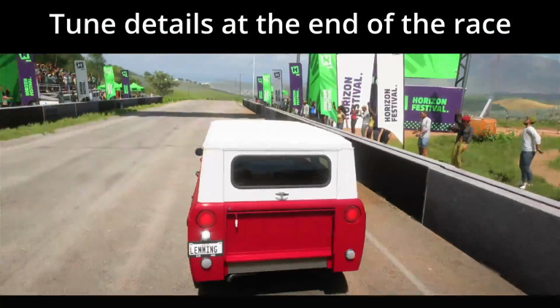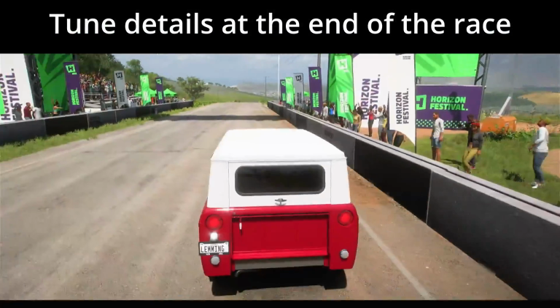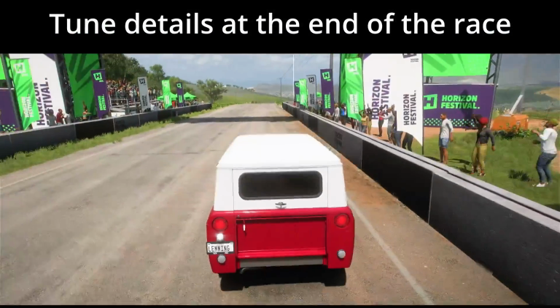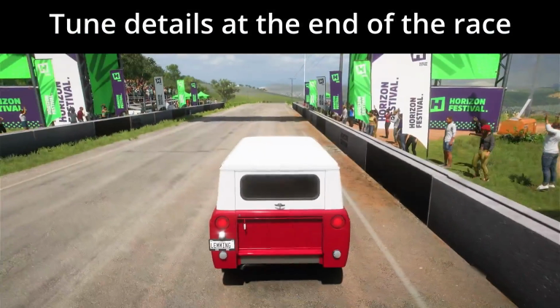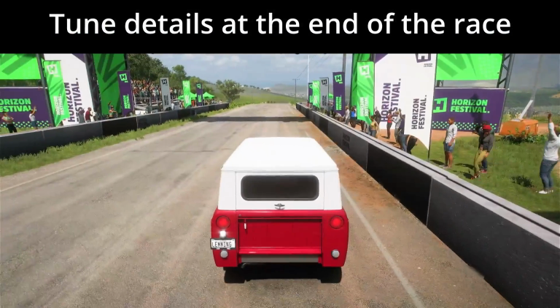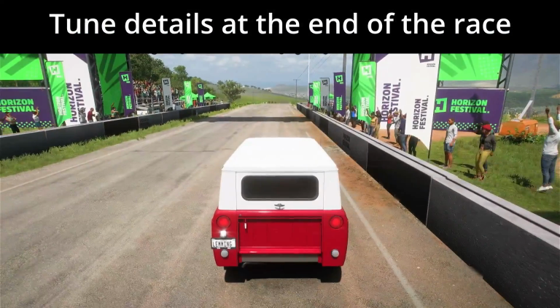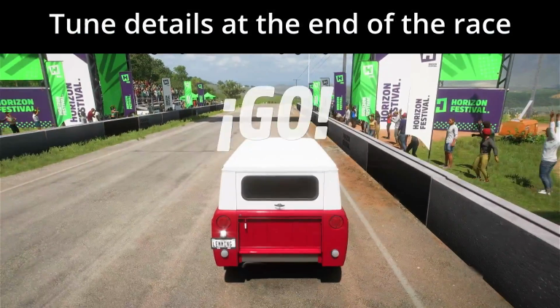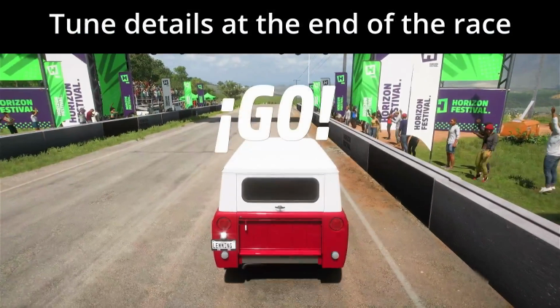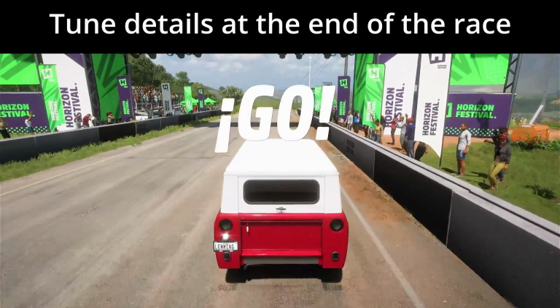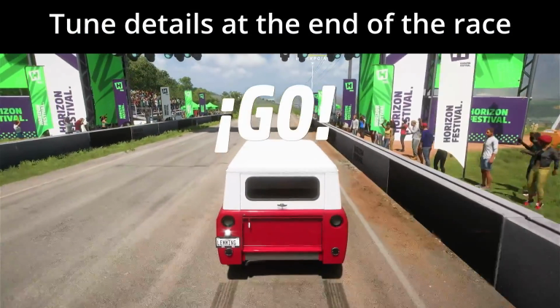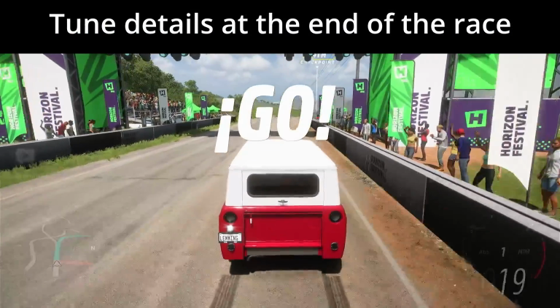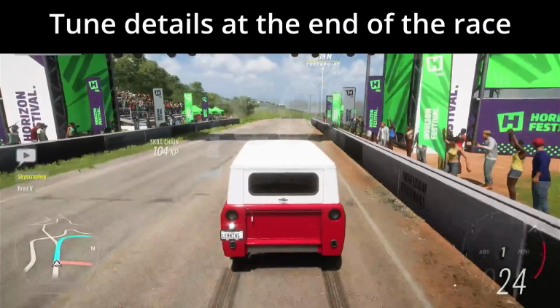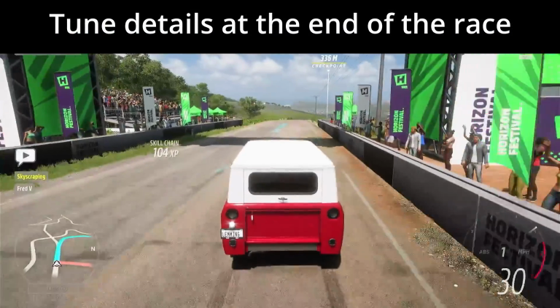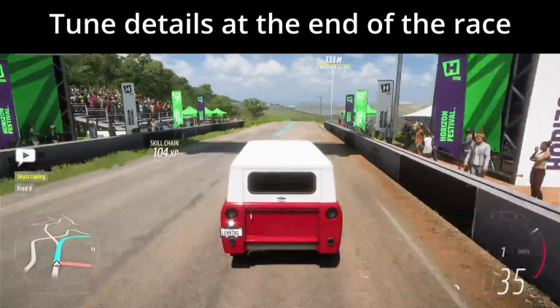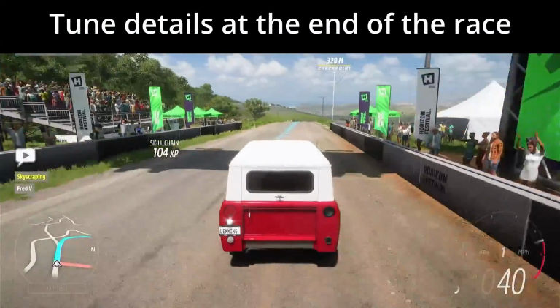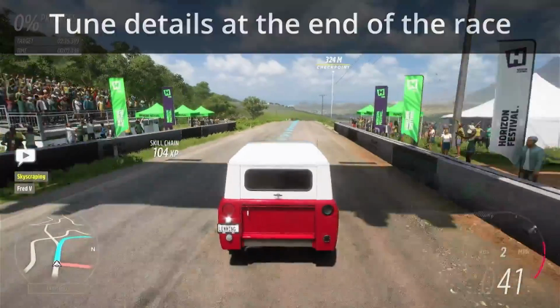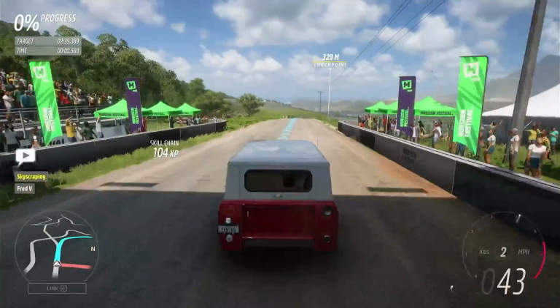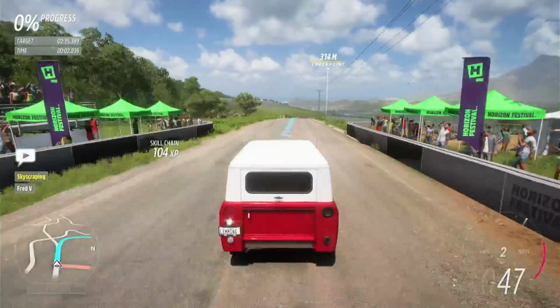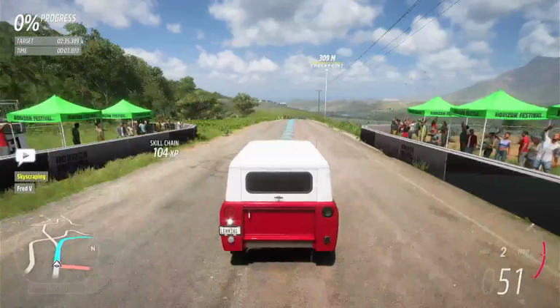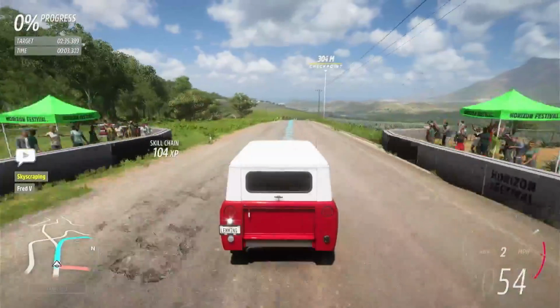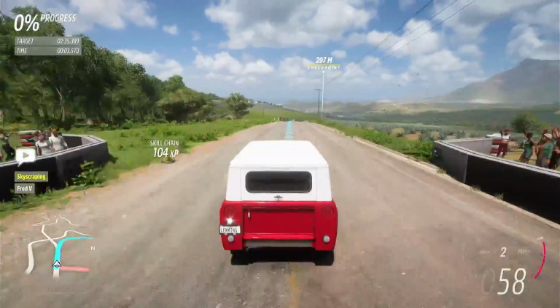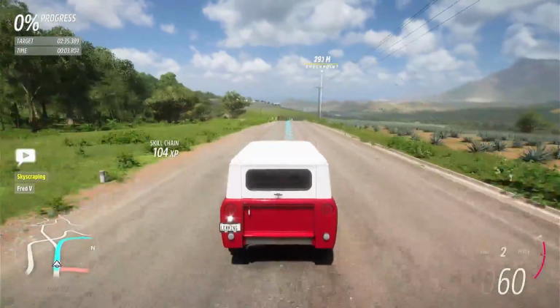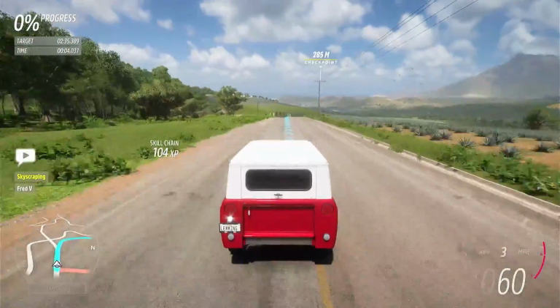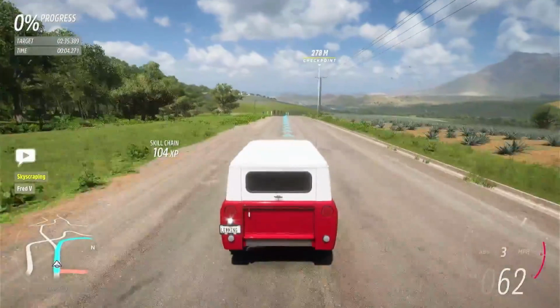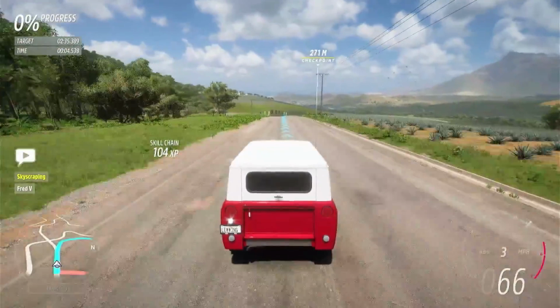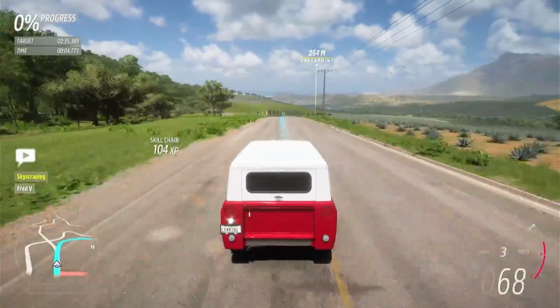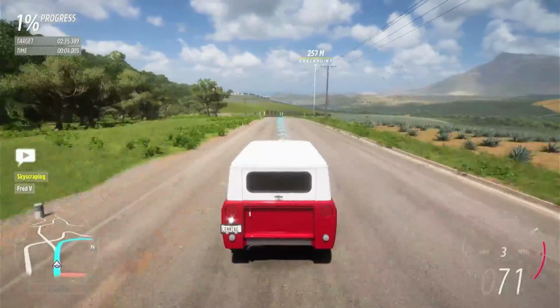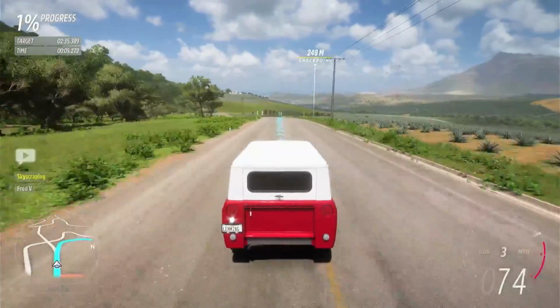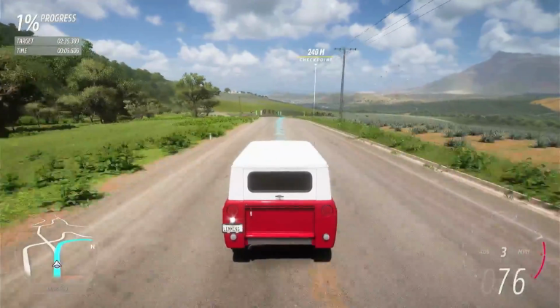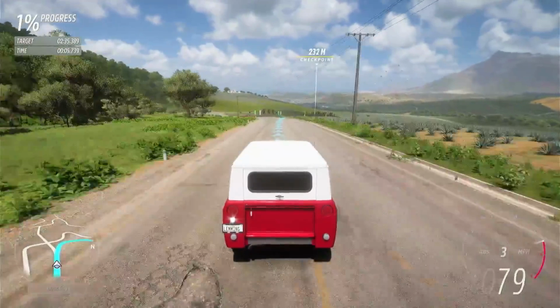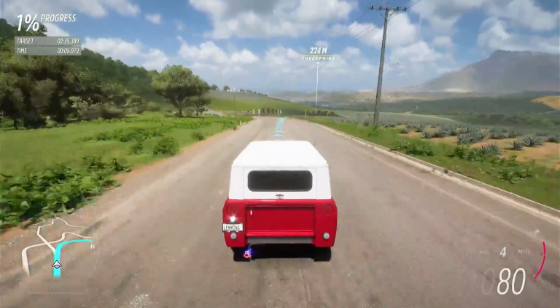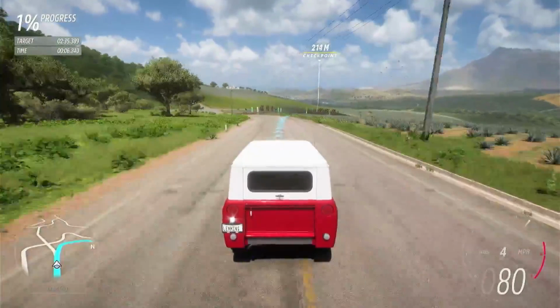Greetings! This is Las Granjas Cross Country in C600 Rivals, part of my Top 1% Rivals Challenge.